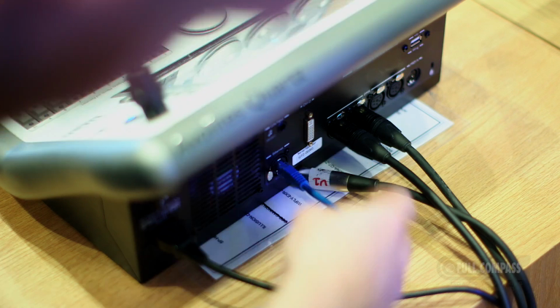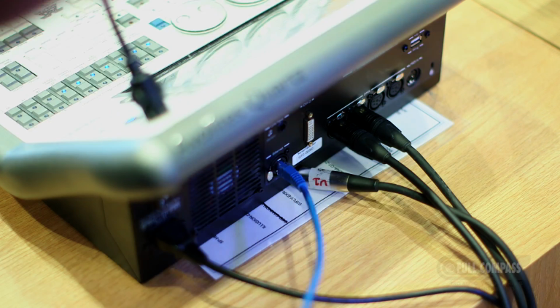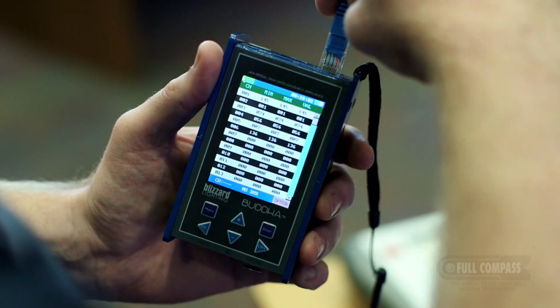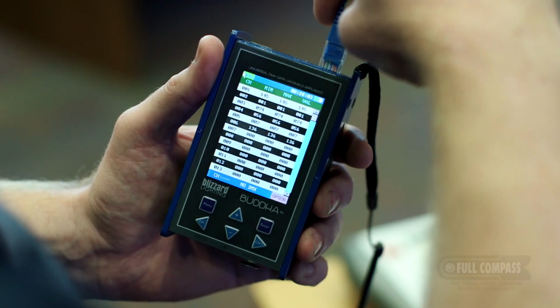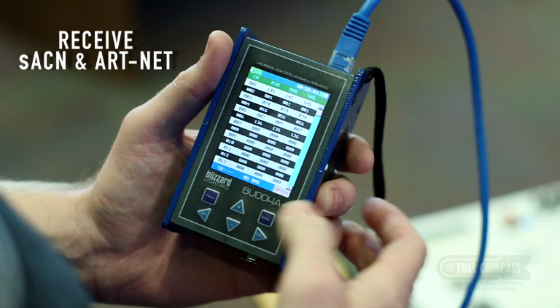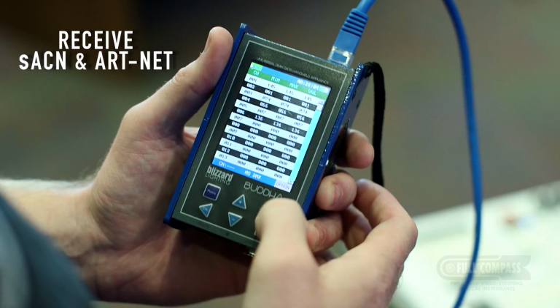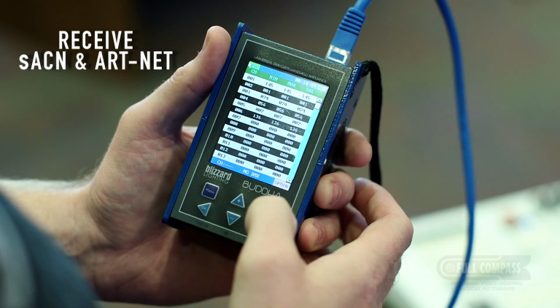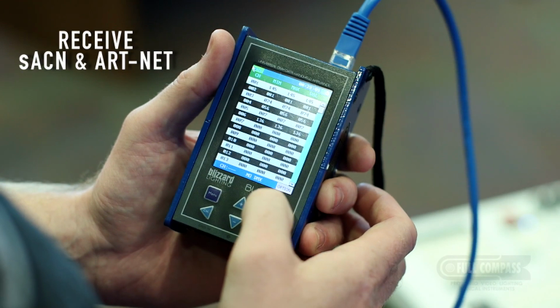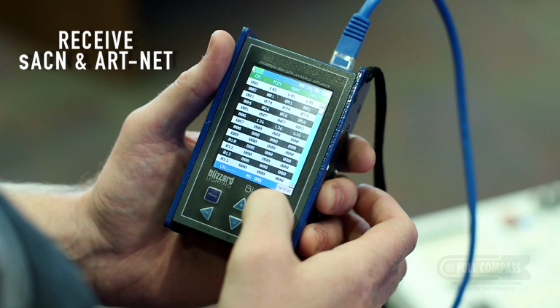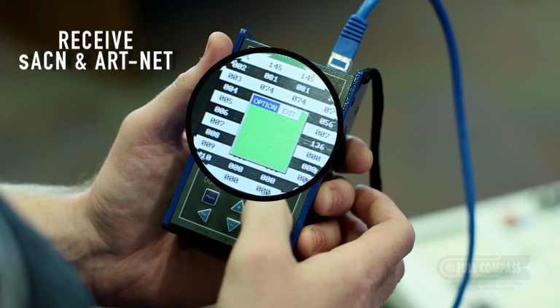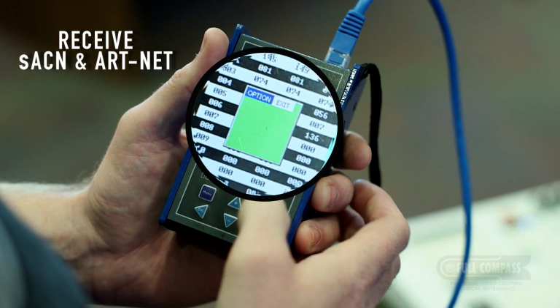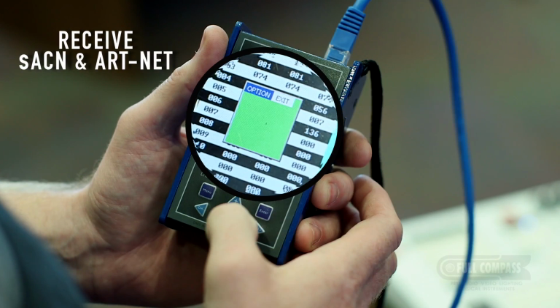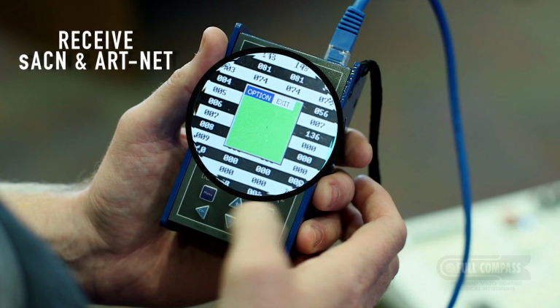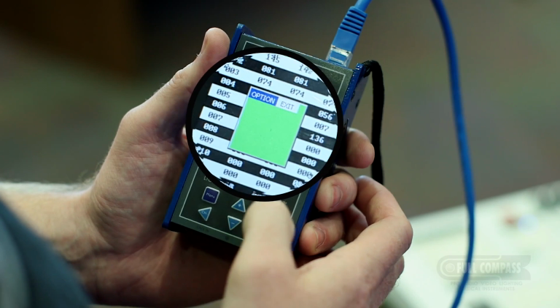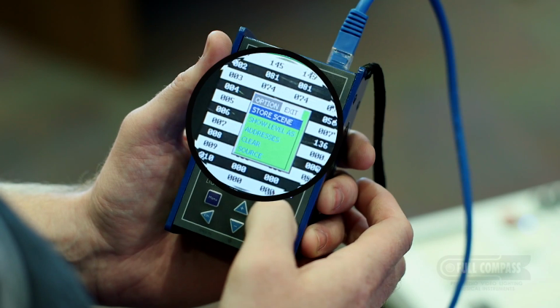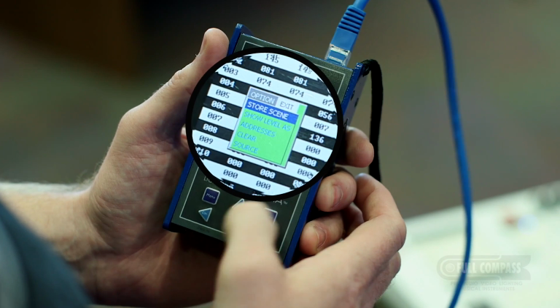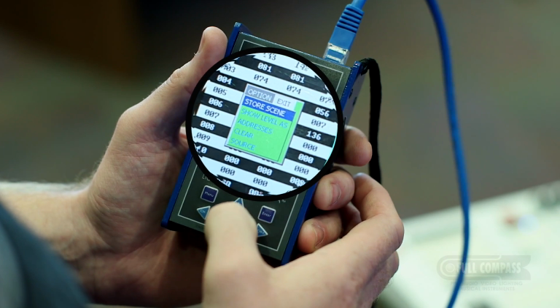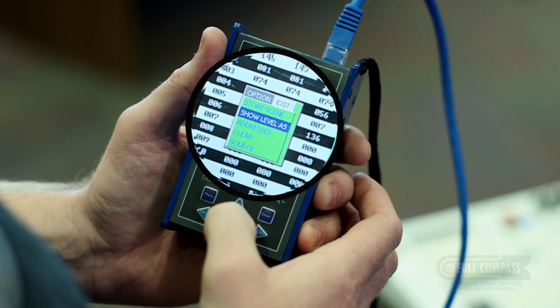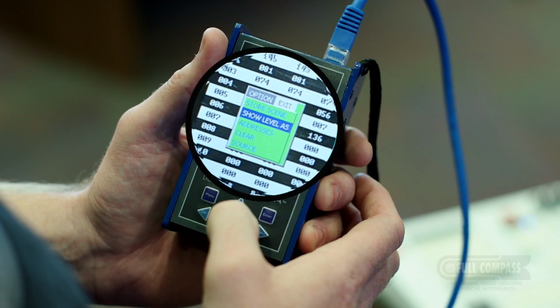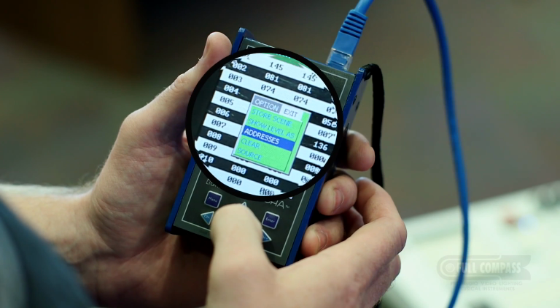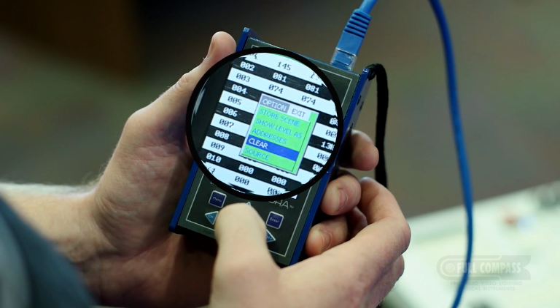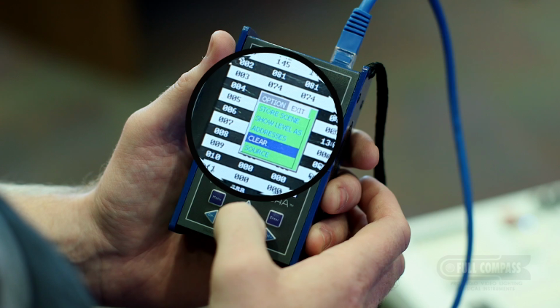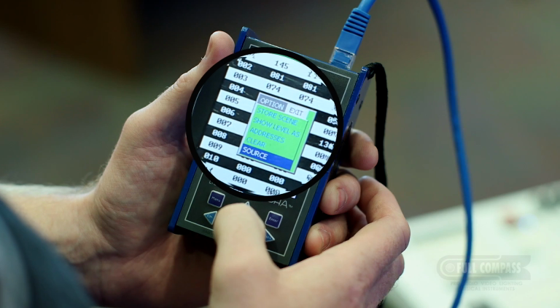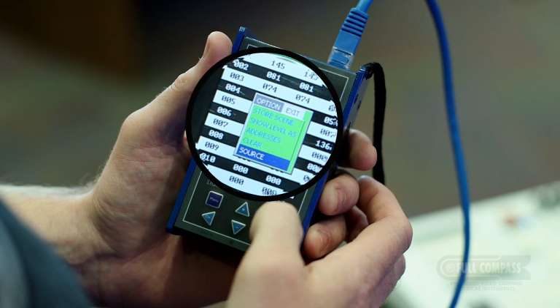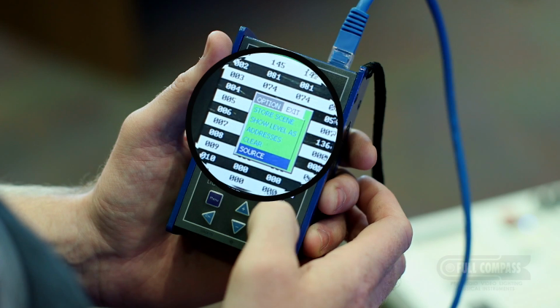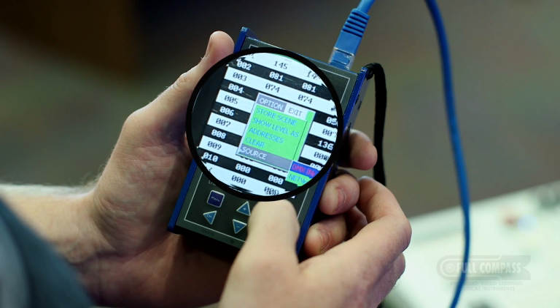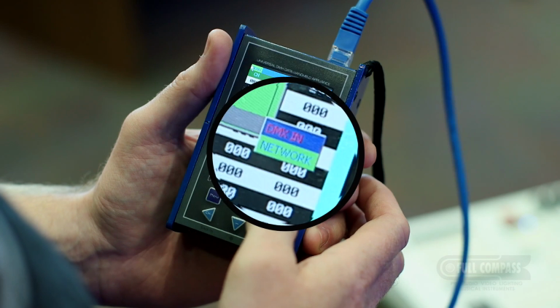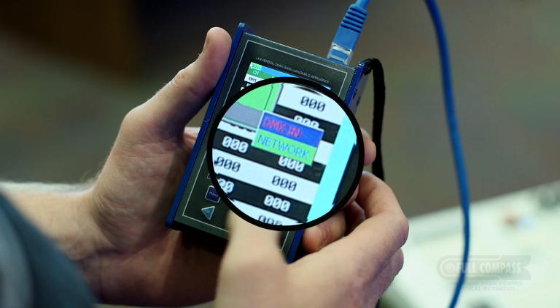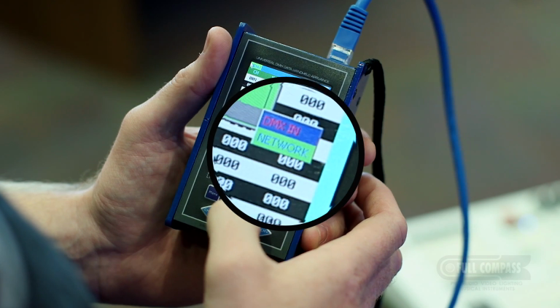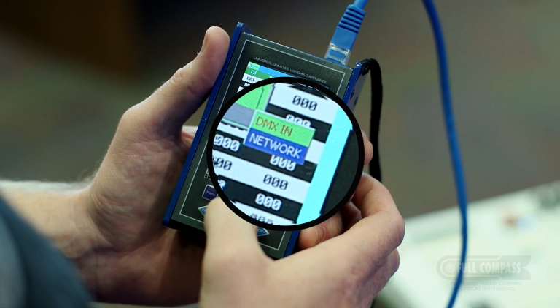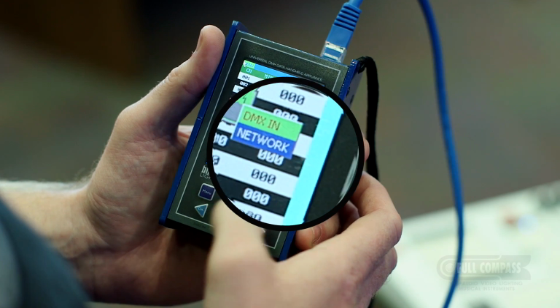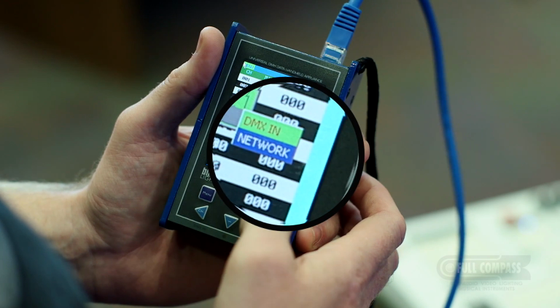To test ArtNet or streaming ACN signal, hit the Option key twice, then scroll to Source and select Network.